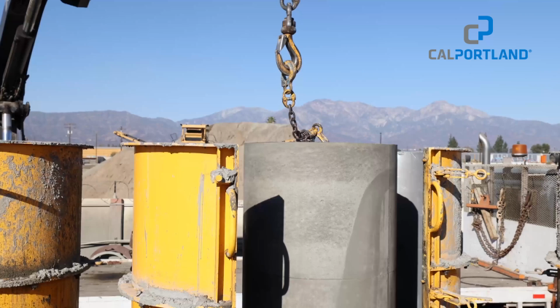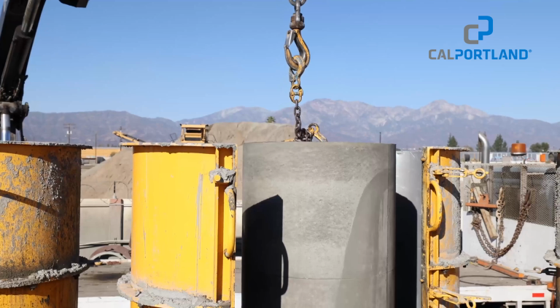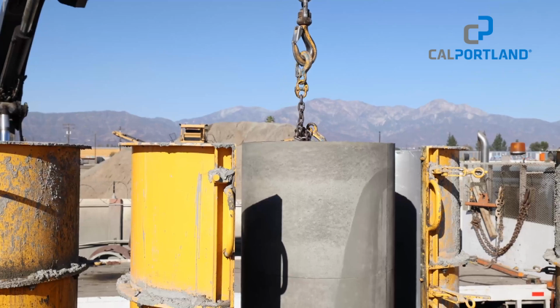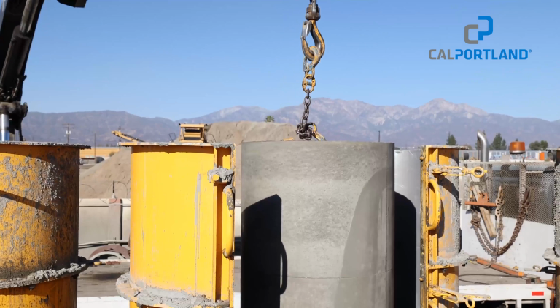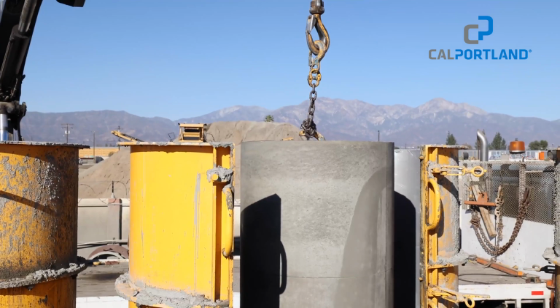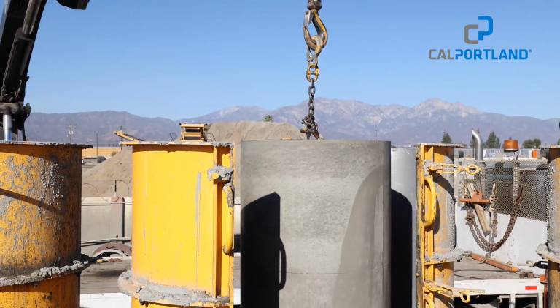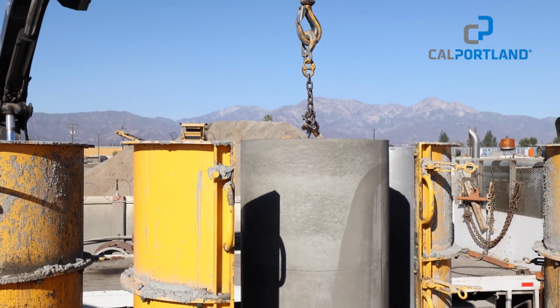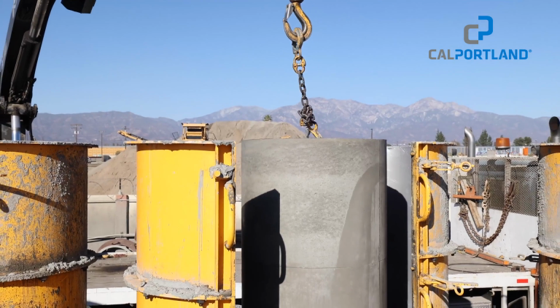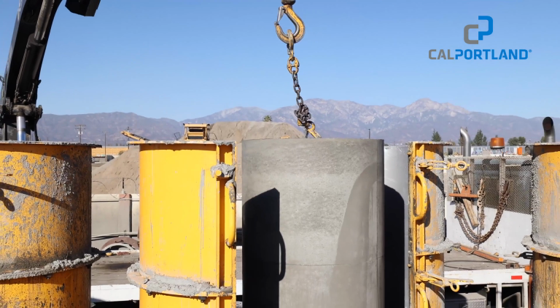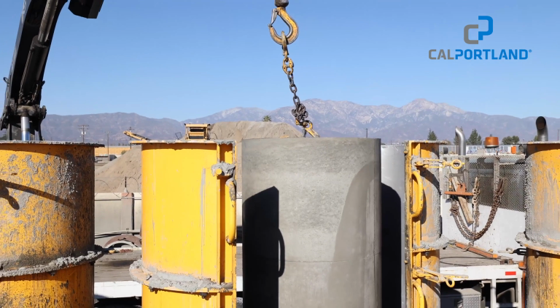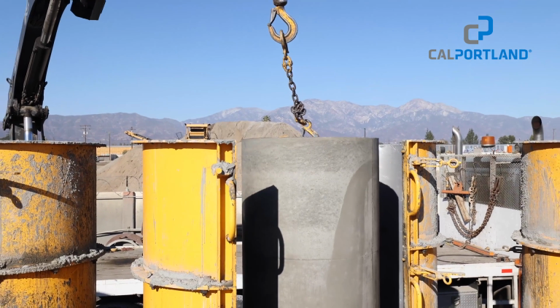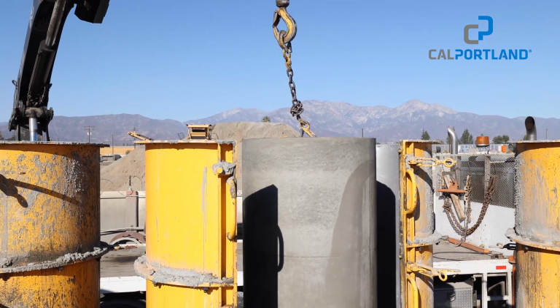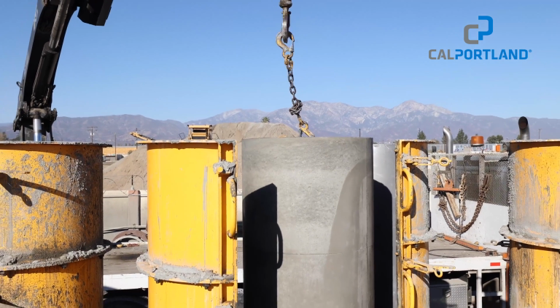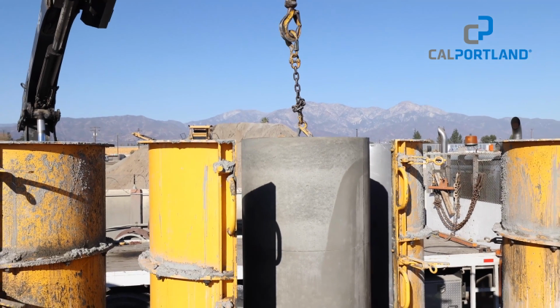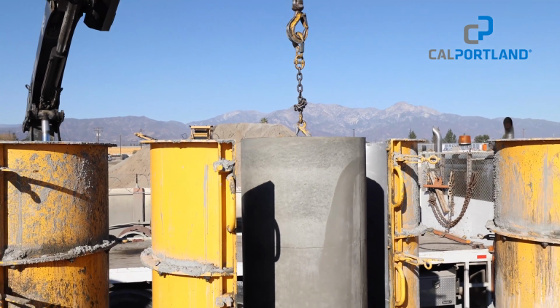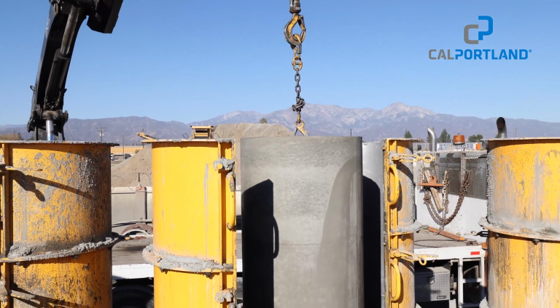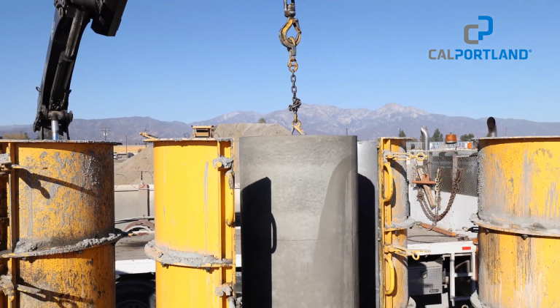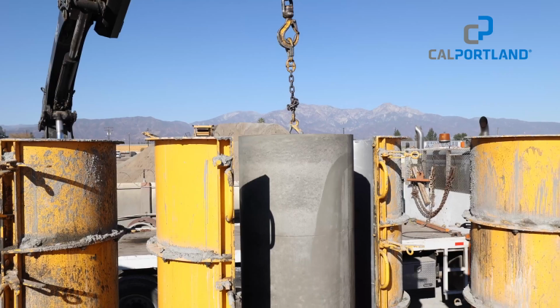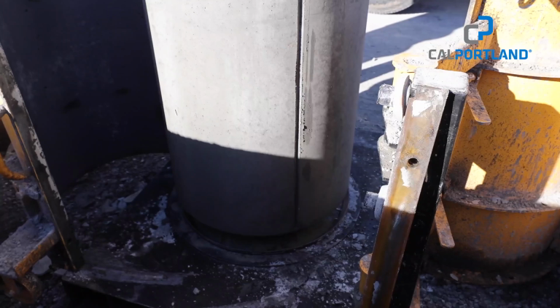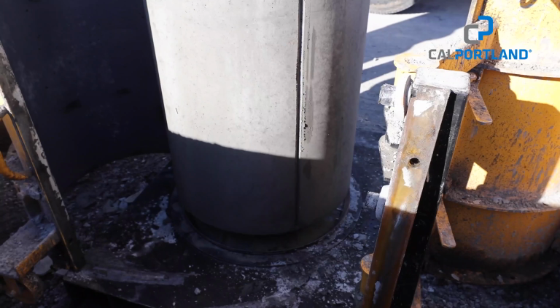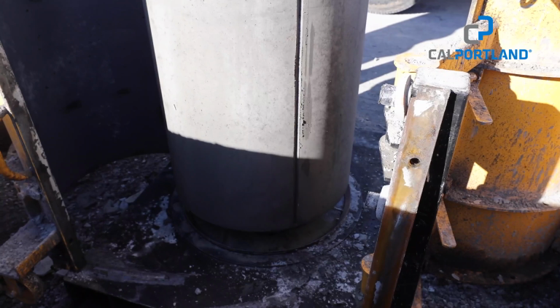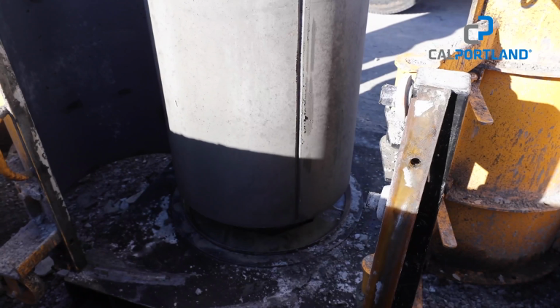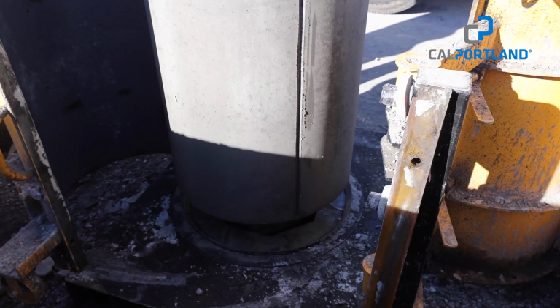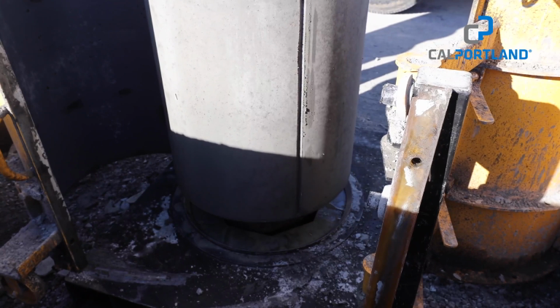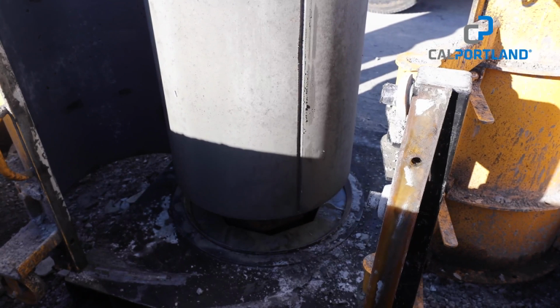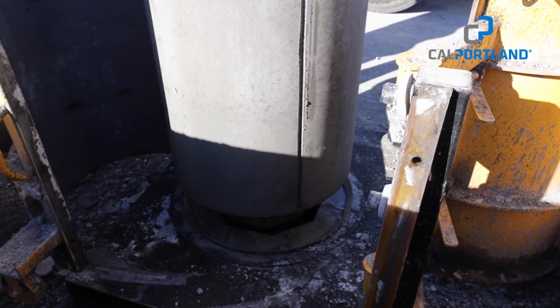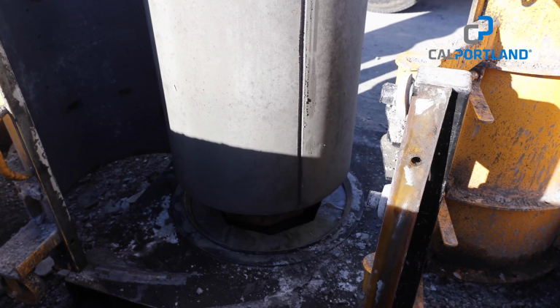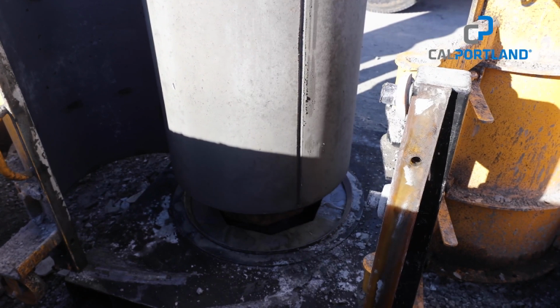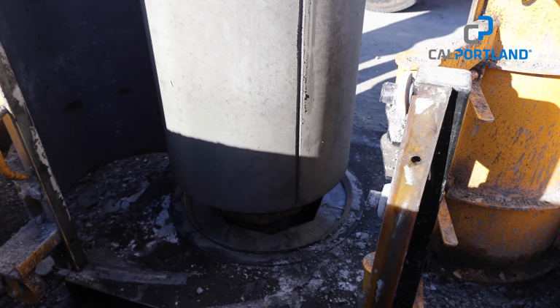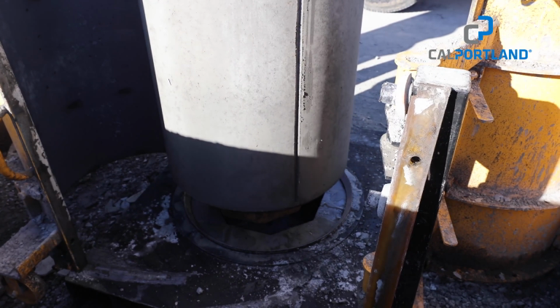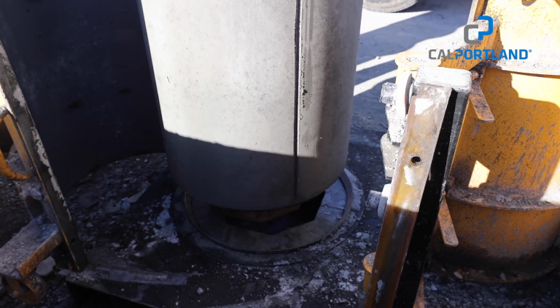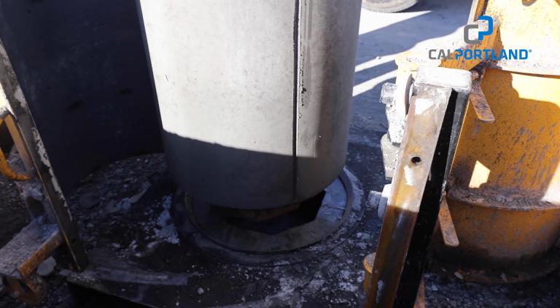We're stripping and pouring the same forms, double pouring it, and if it's a really warm day, we can get a three pour out of it. We've done that before too.